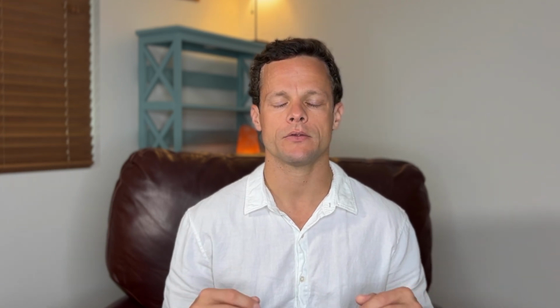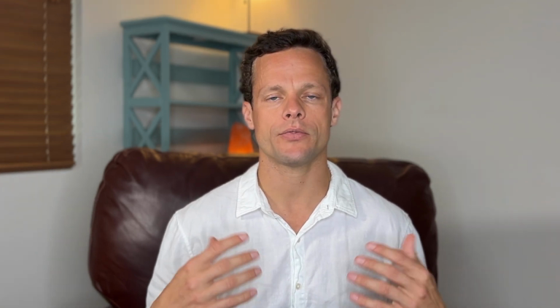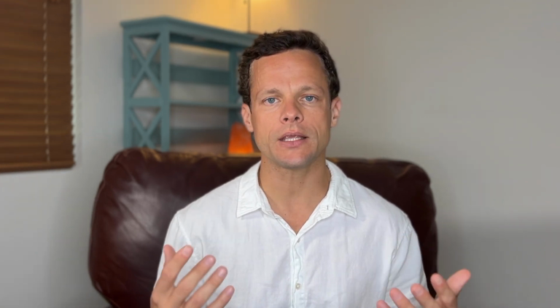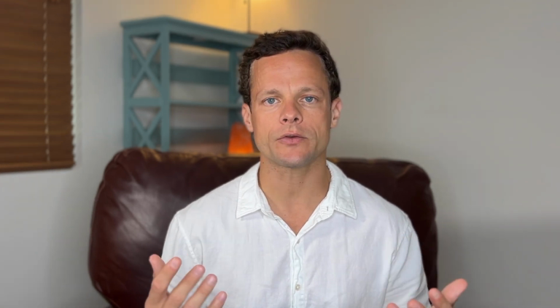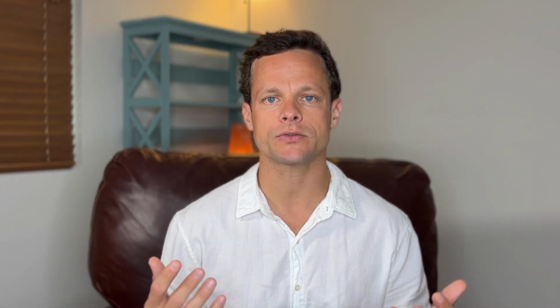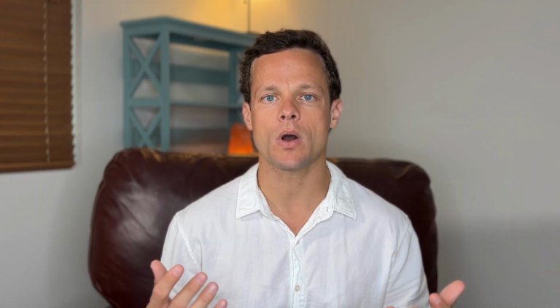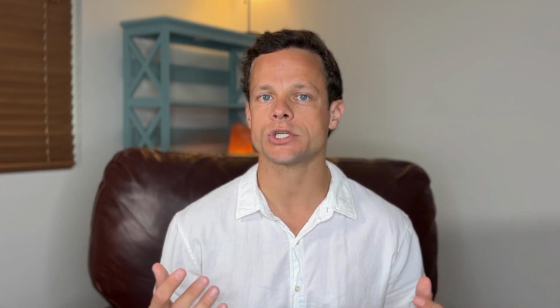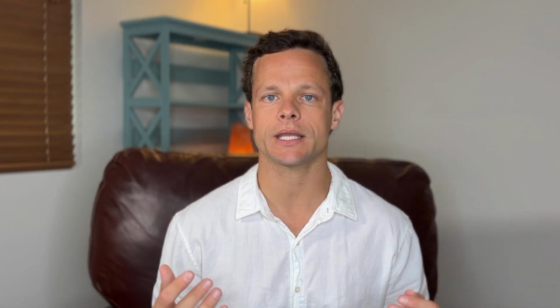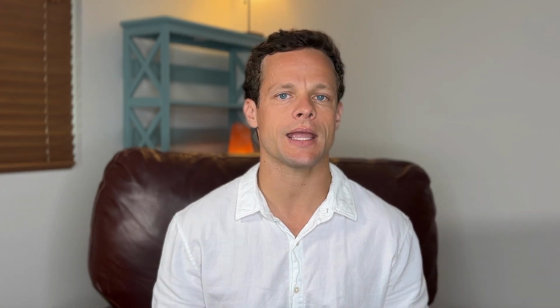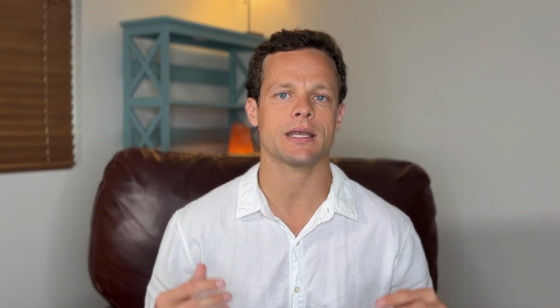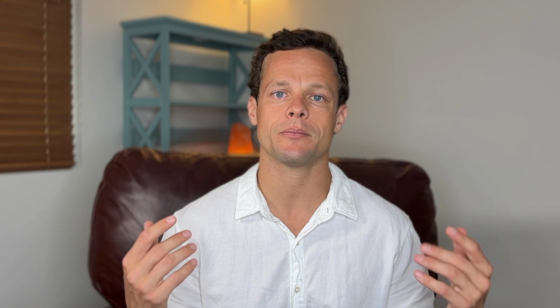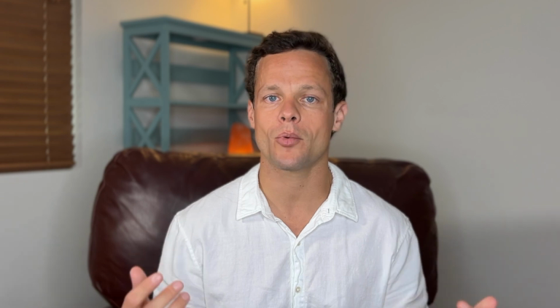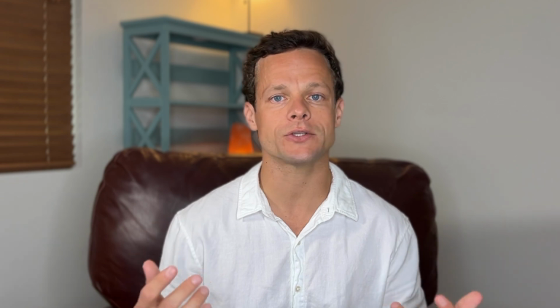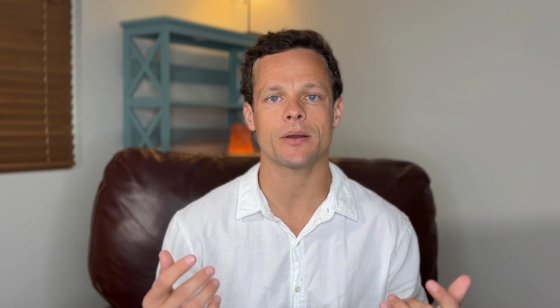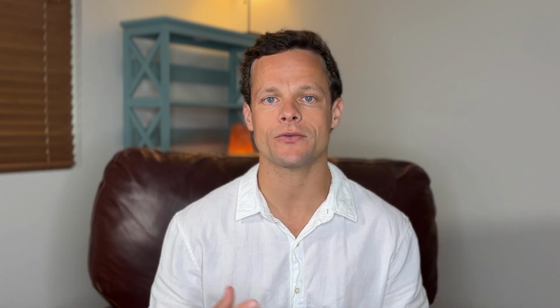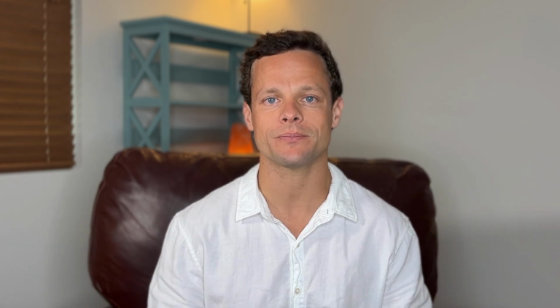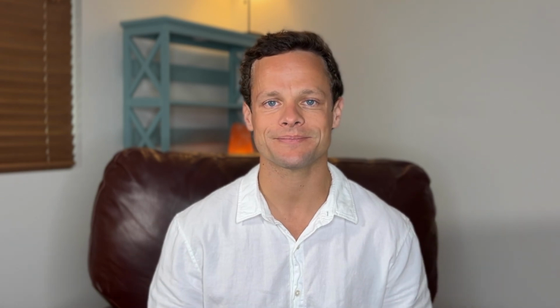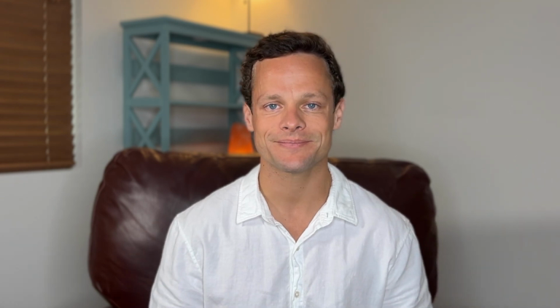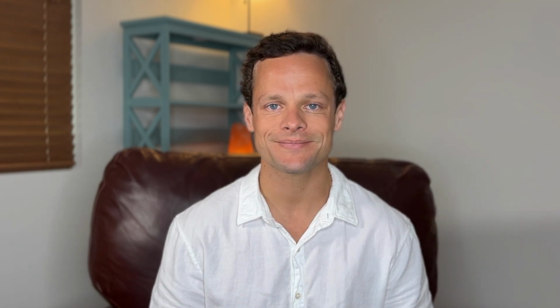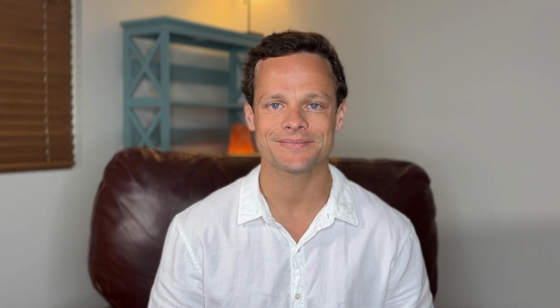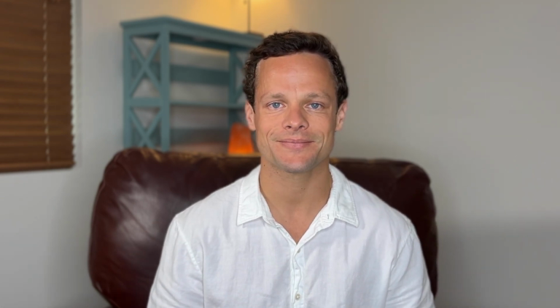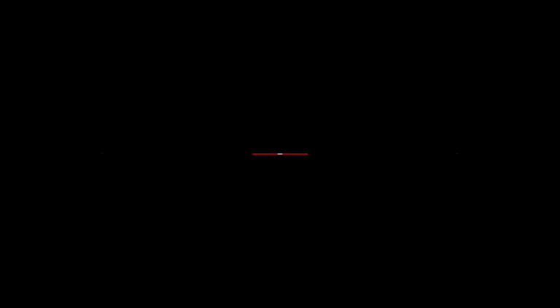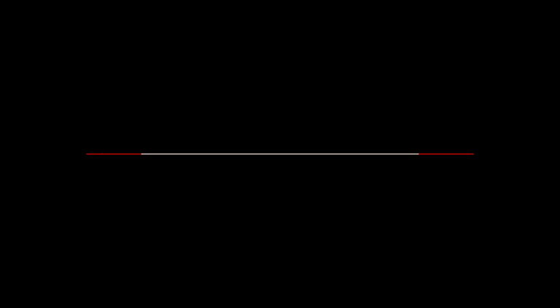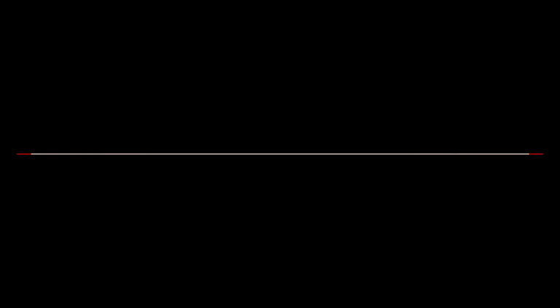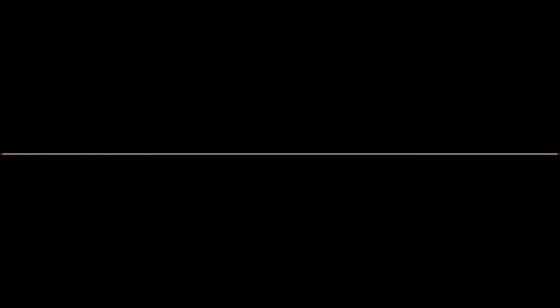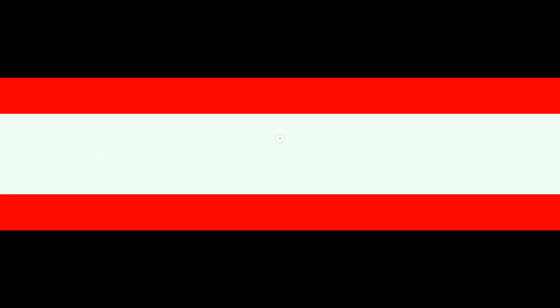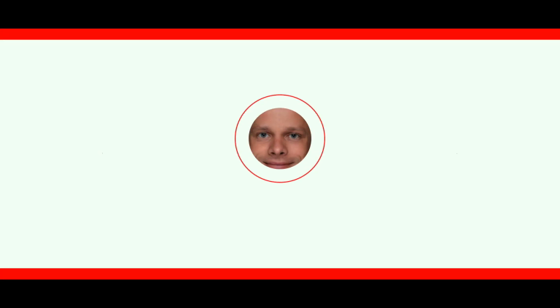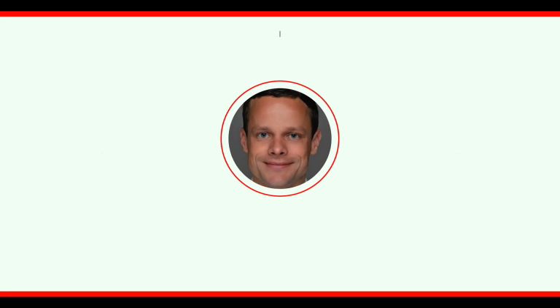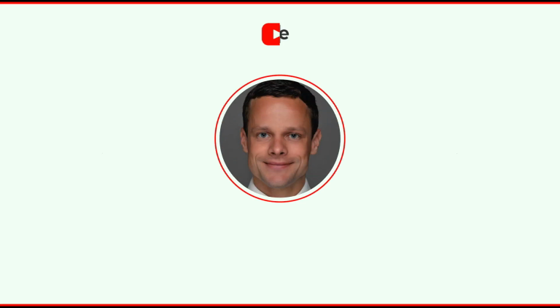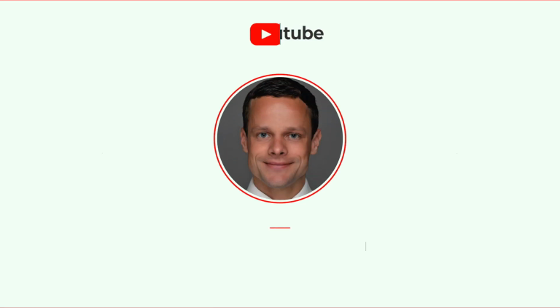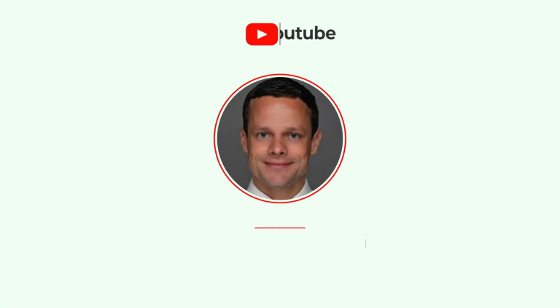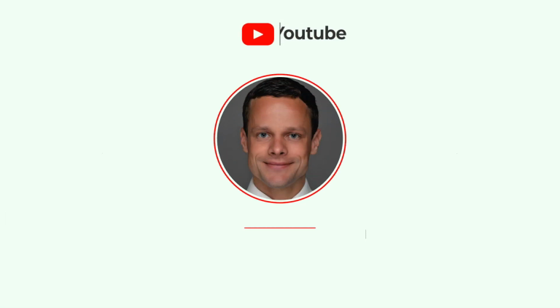Thank you so much for watching, and more to come soon. Have a great day.